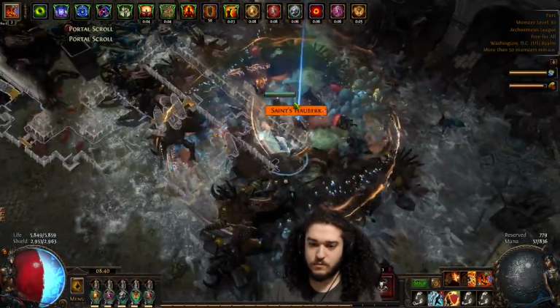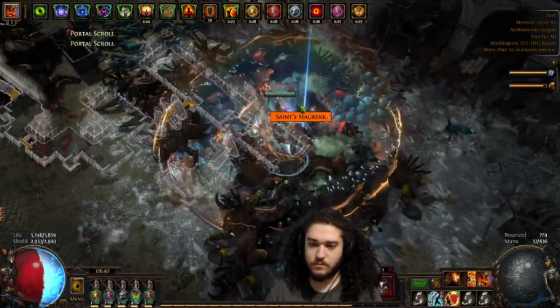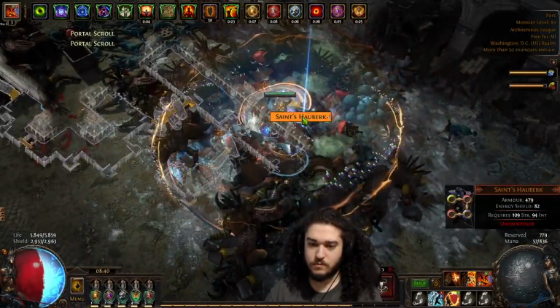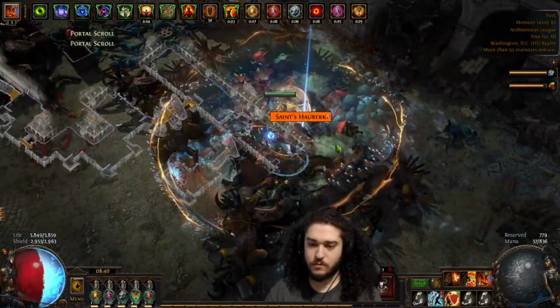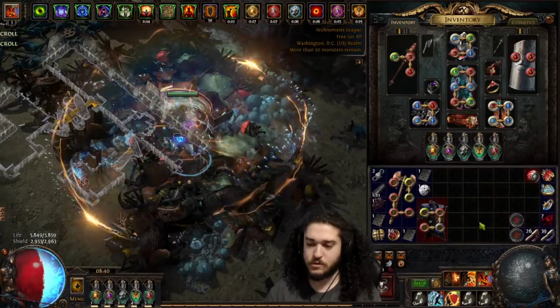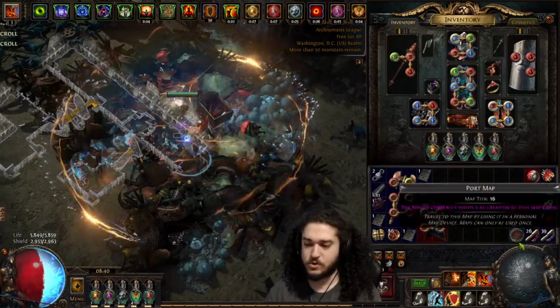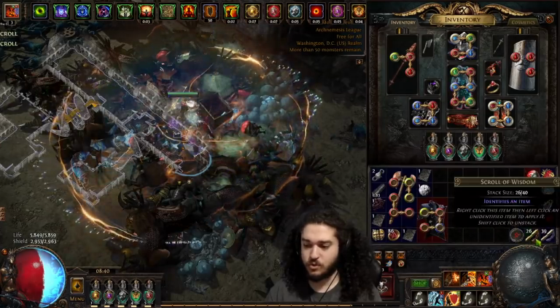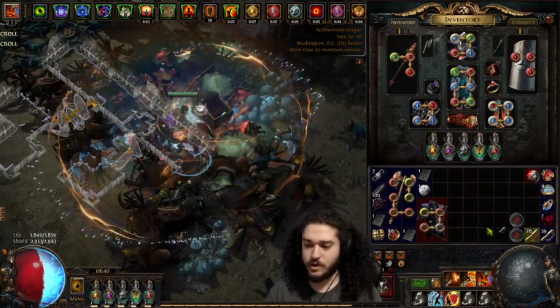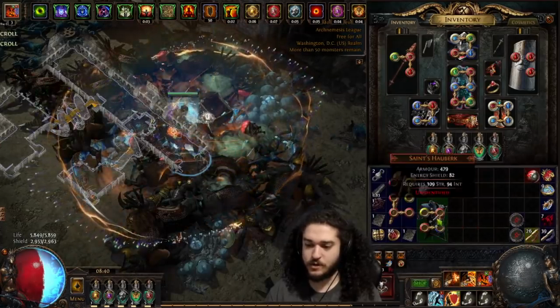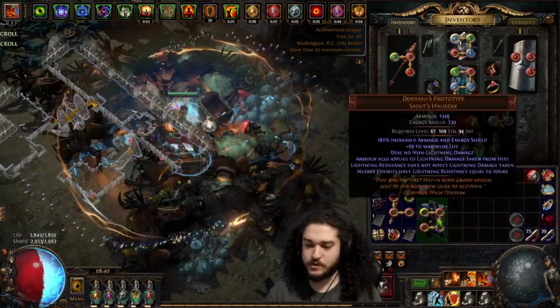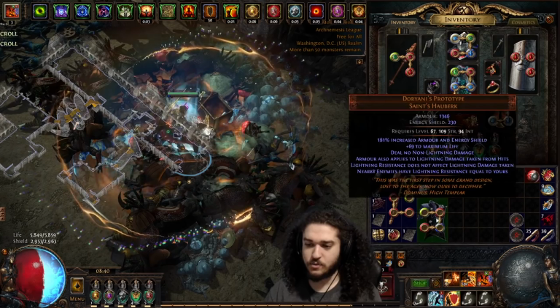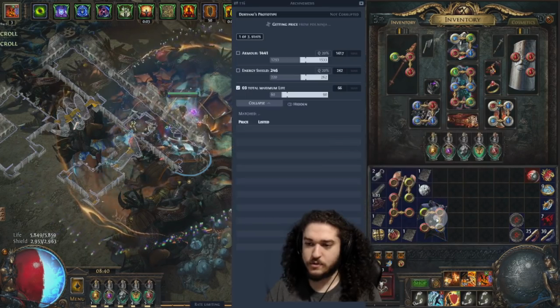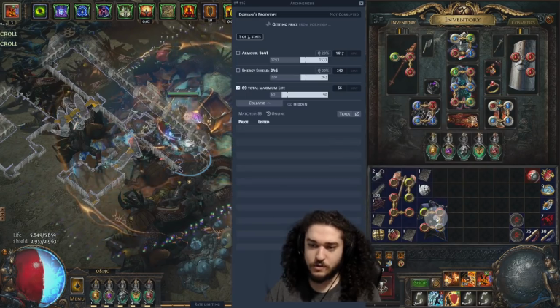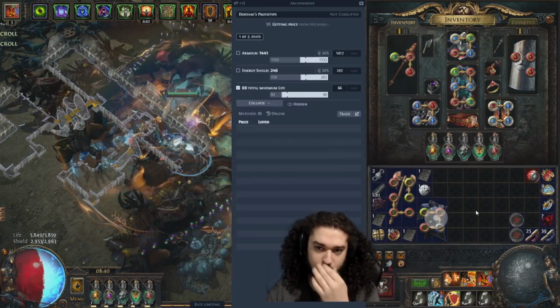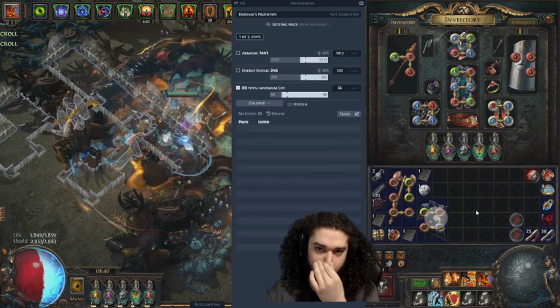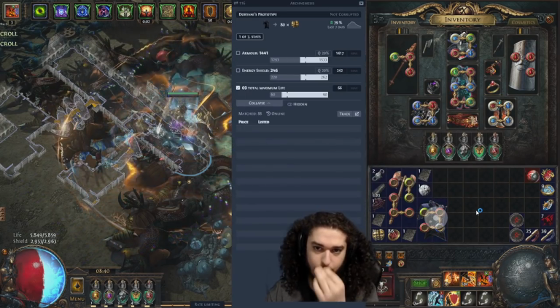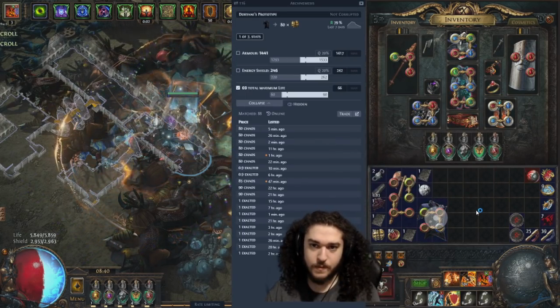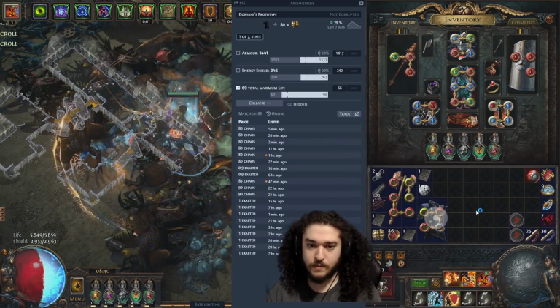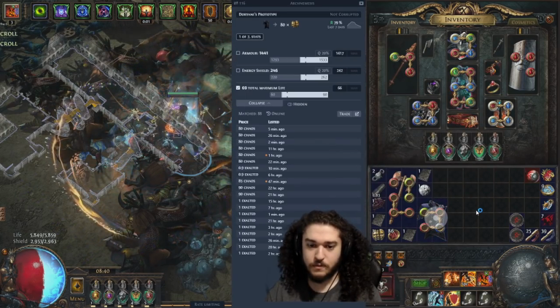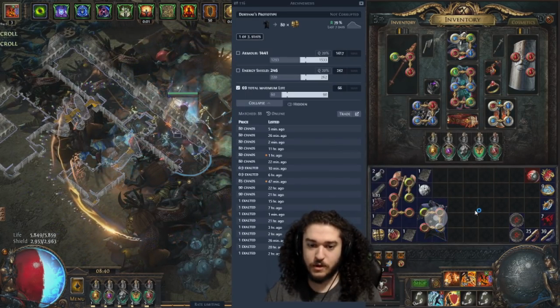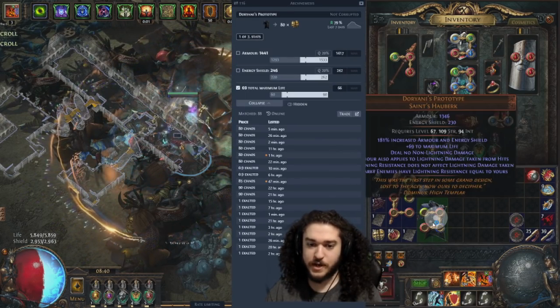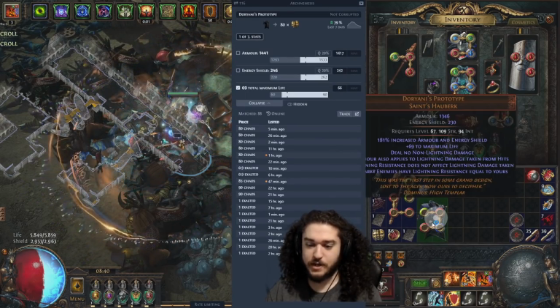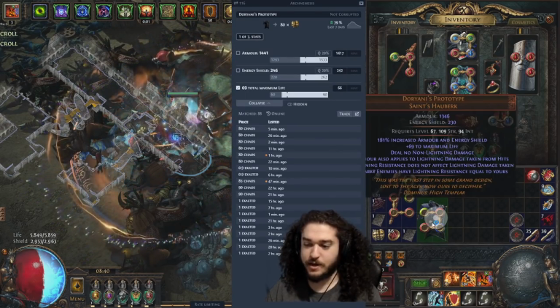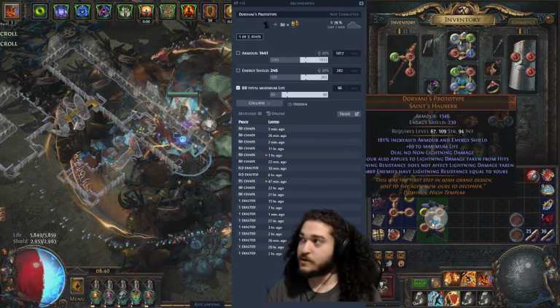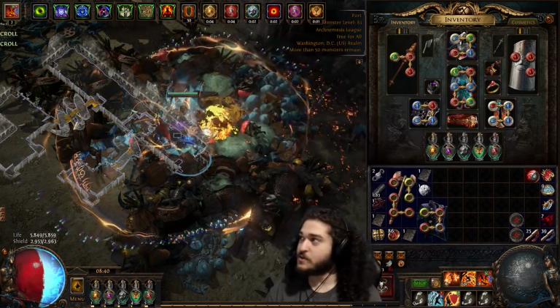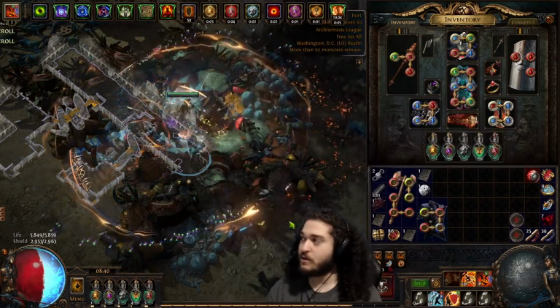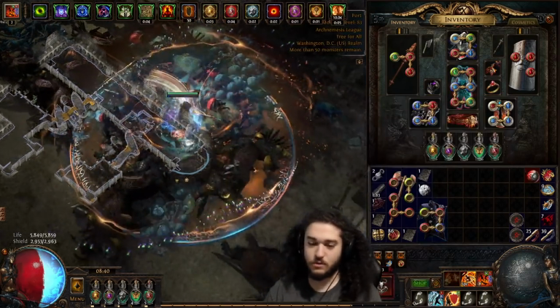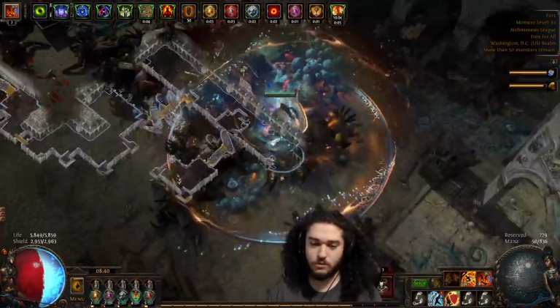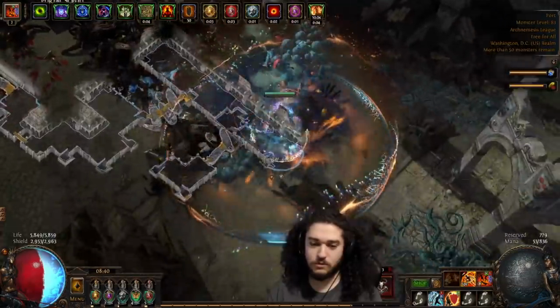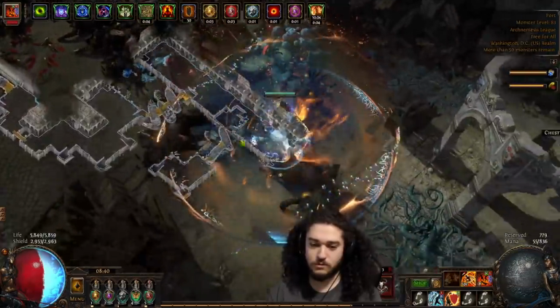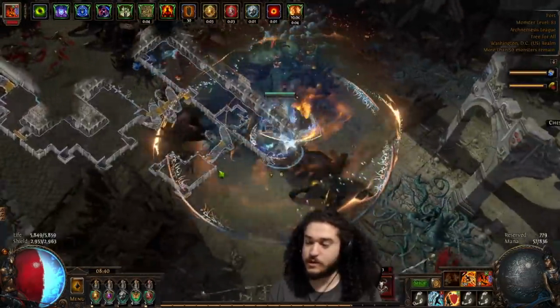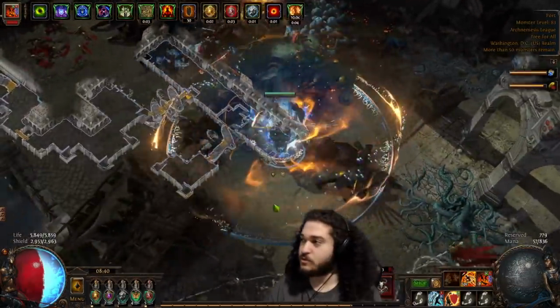Oh, this is Dorianni — is this worth anything? That's 80 chaos. Oh cool, nice!